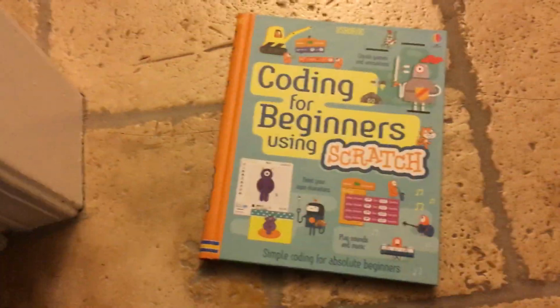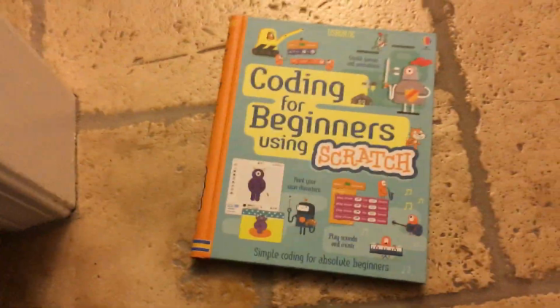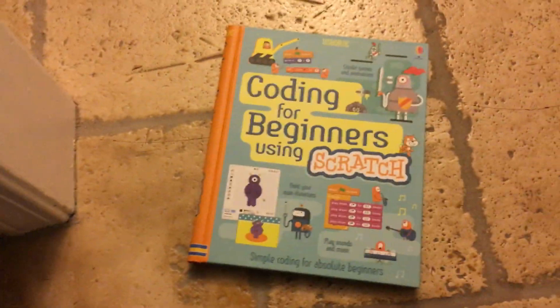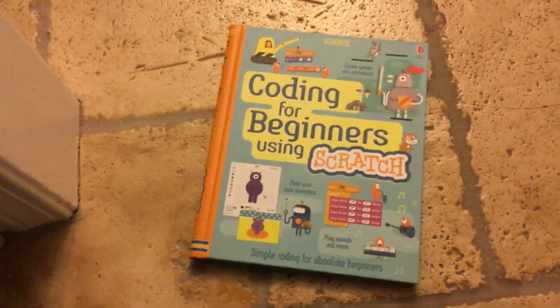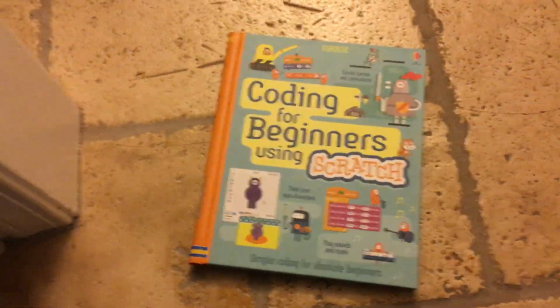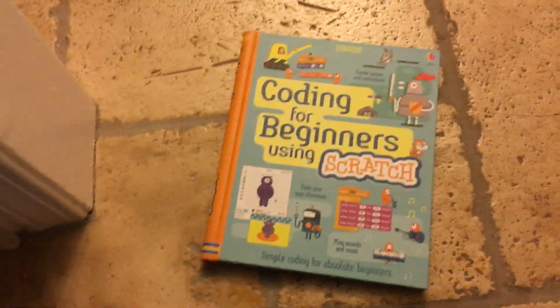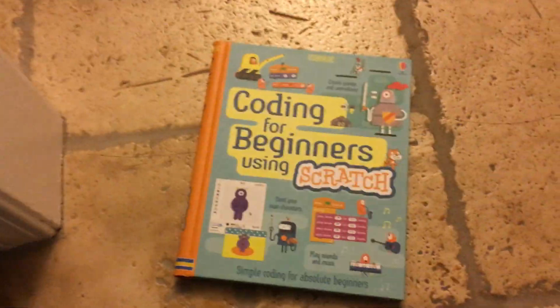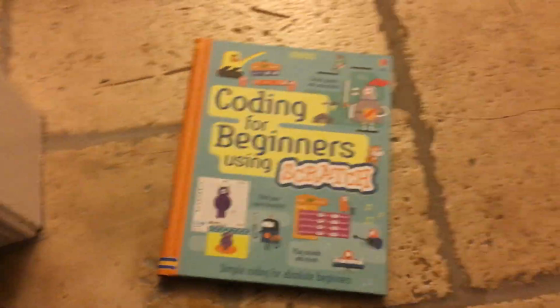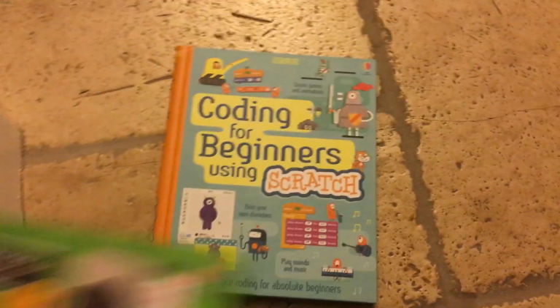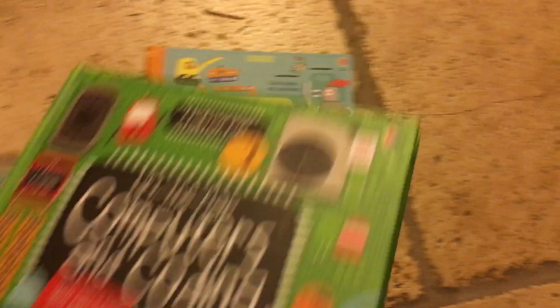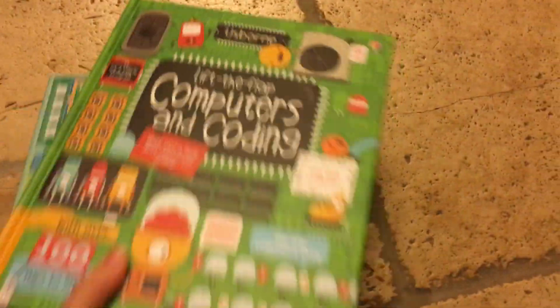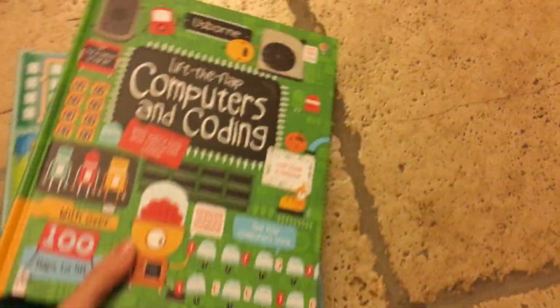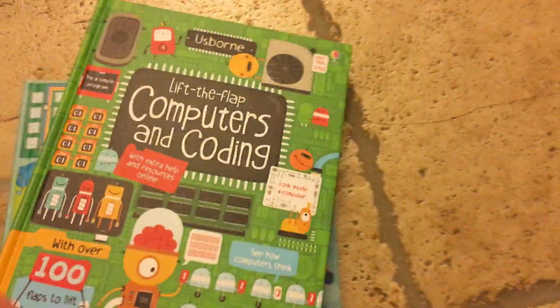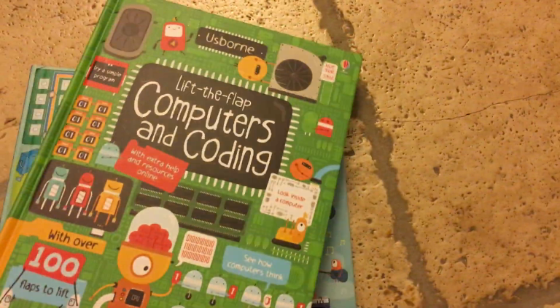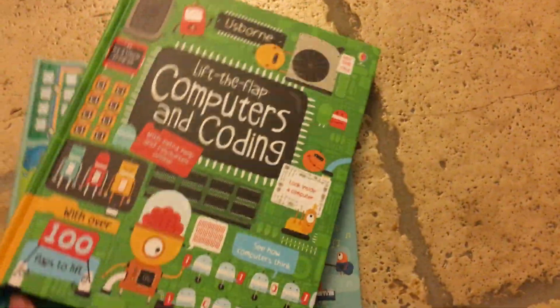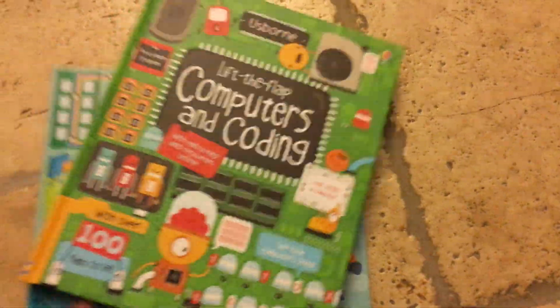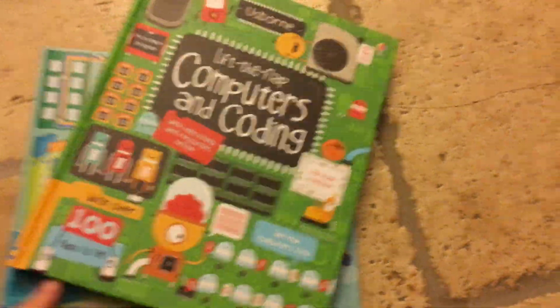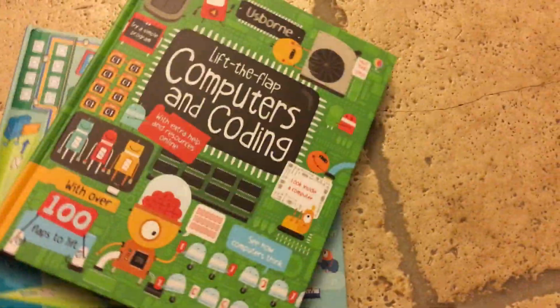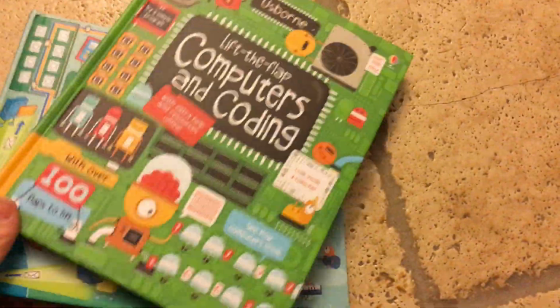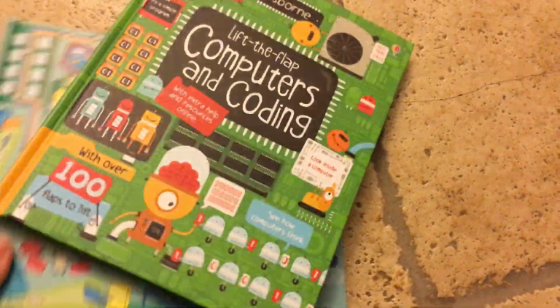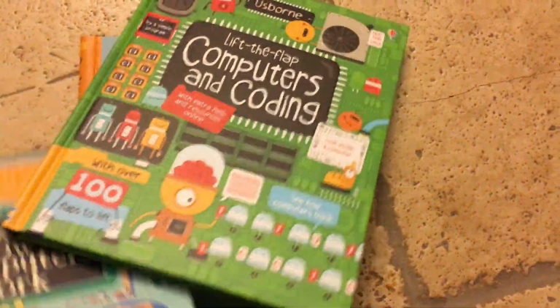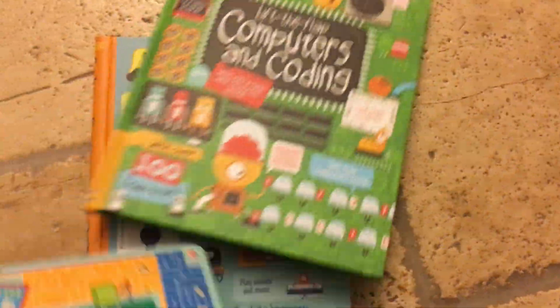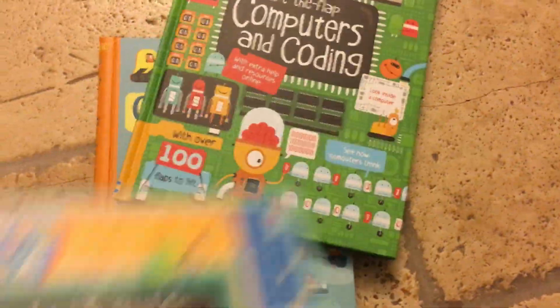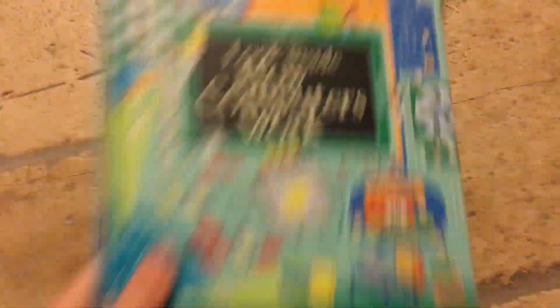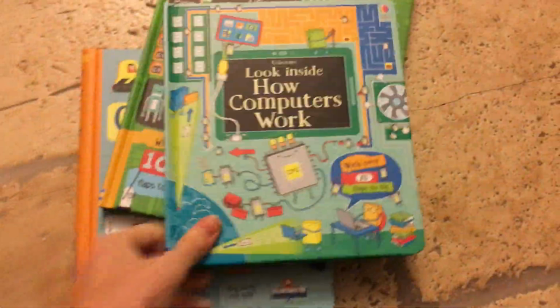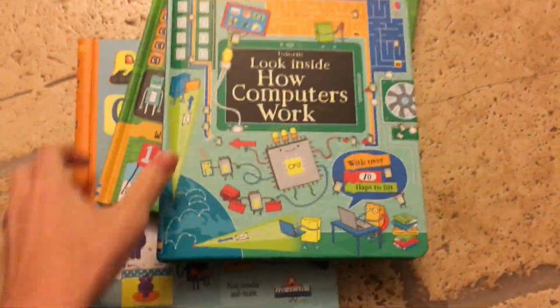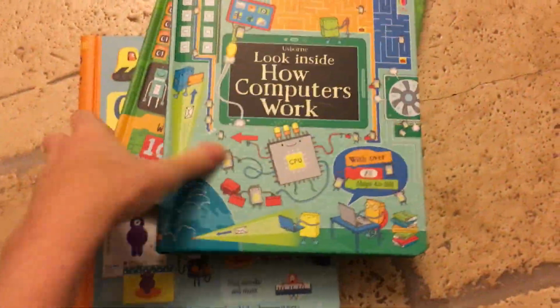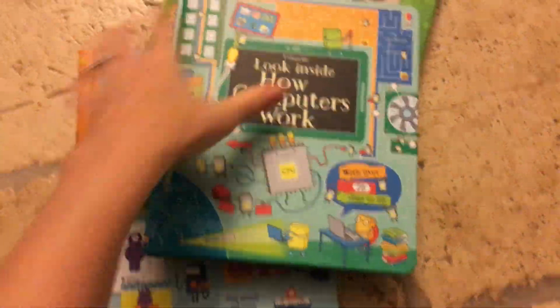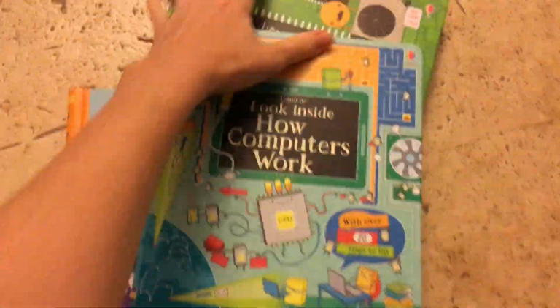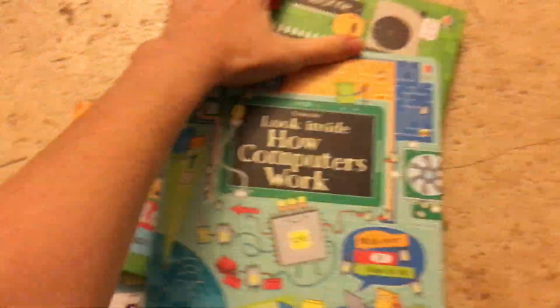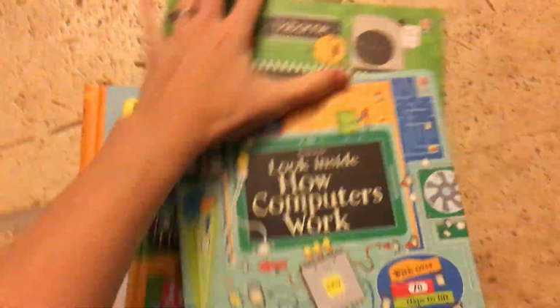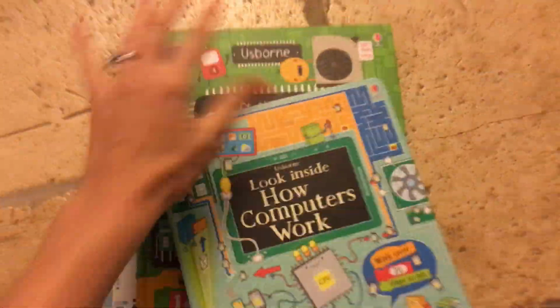Anyway, that is the coding book. This was way longer than I was anticipating, but I kind of got into it. There you go, guys.